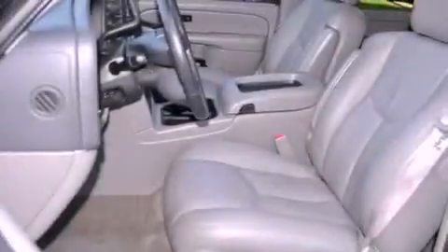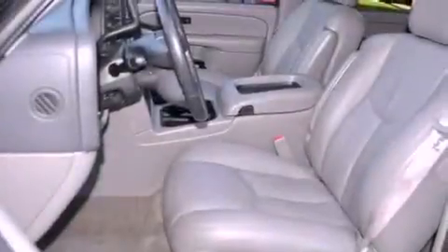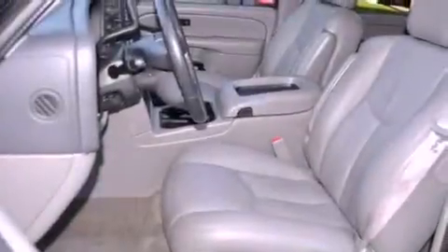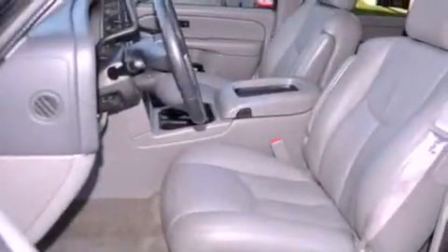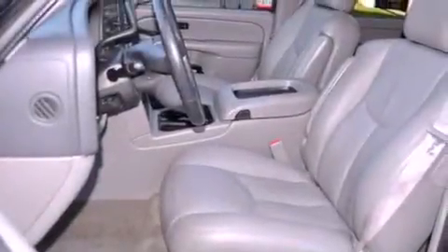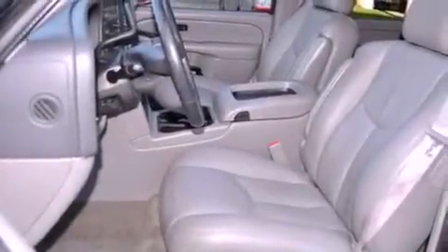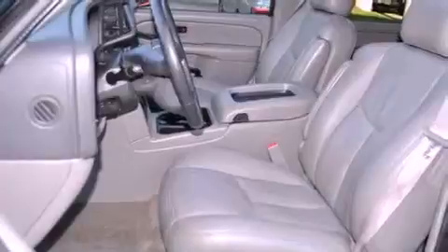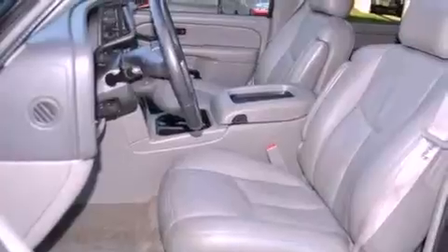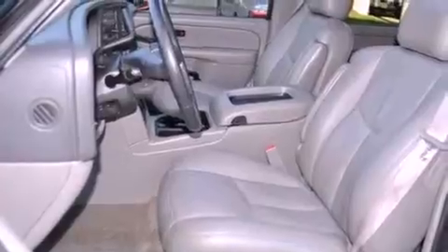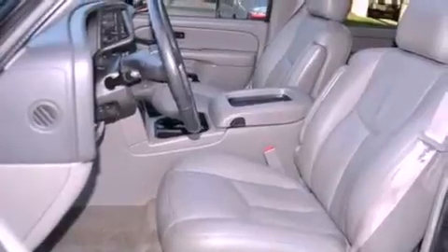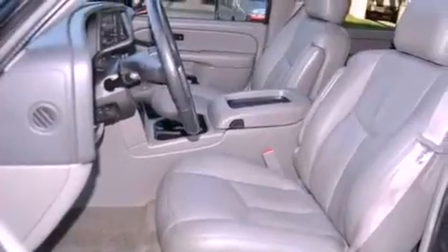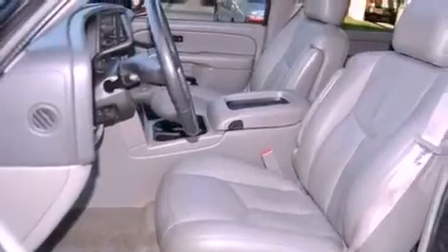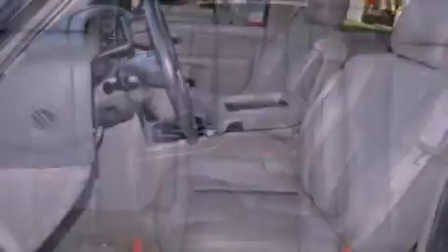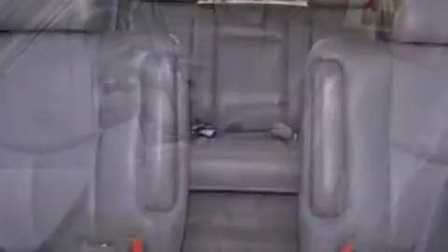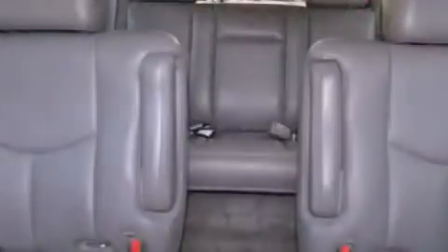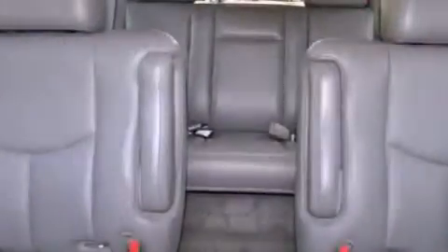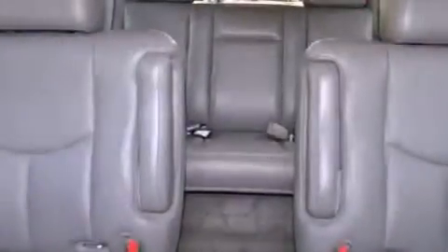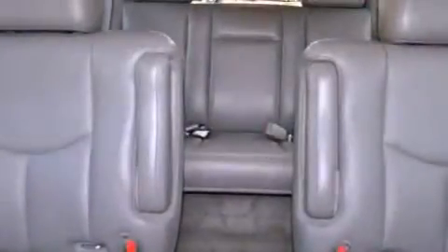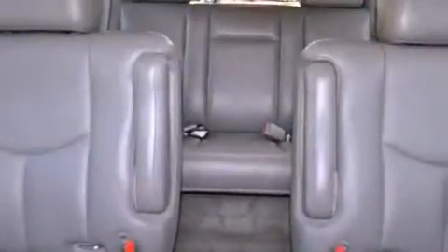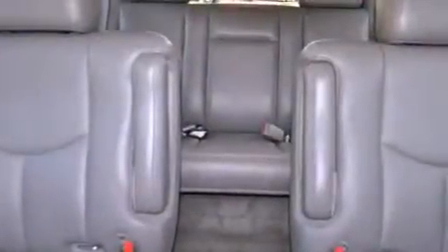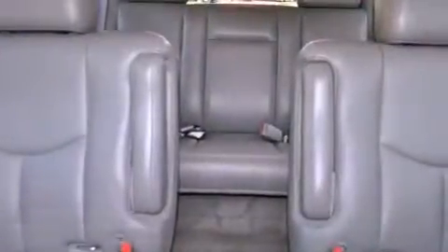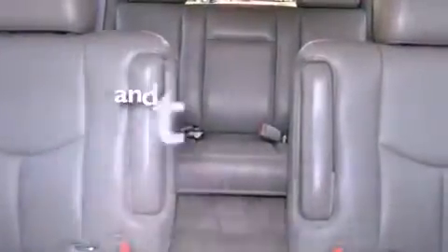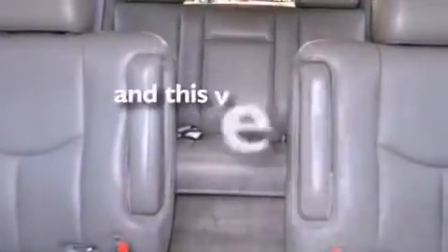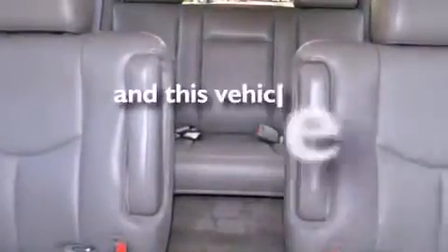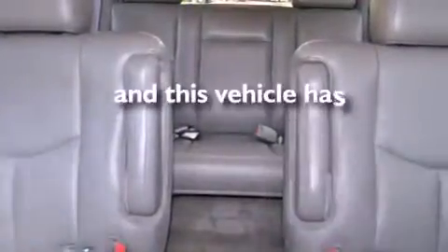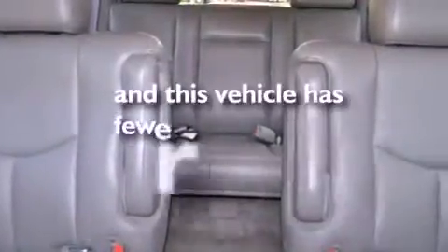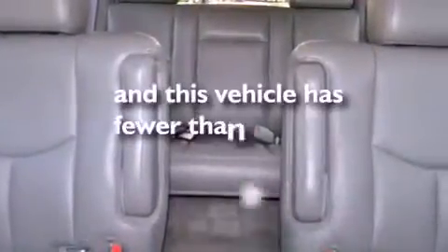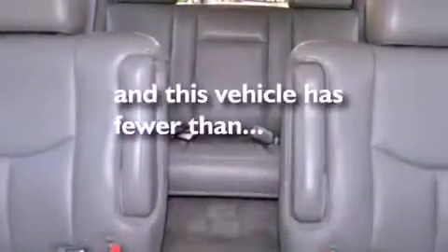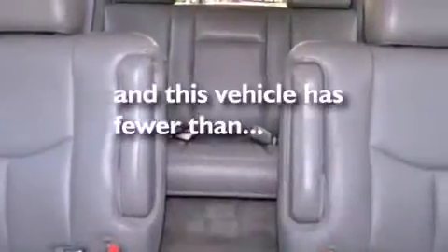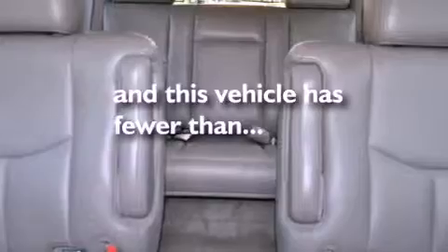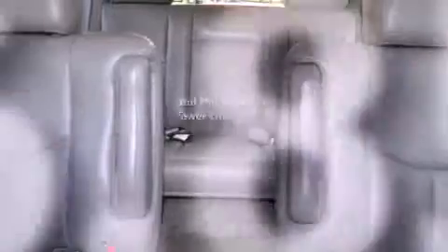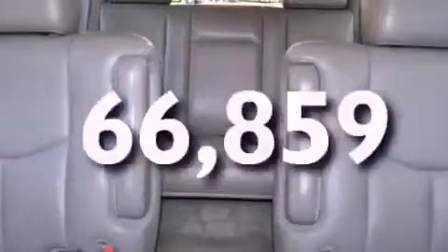Running boards, an anti-lock braking system, heated side-view mirrors, and this vehicle has less than 67,000 miles.